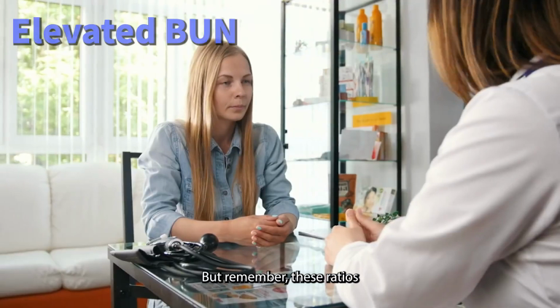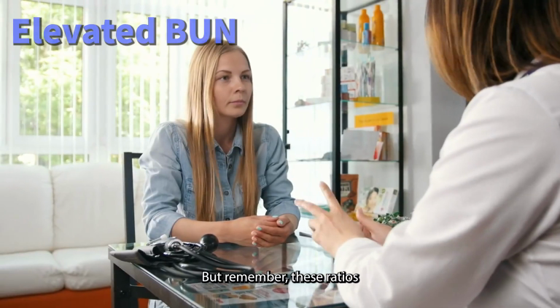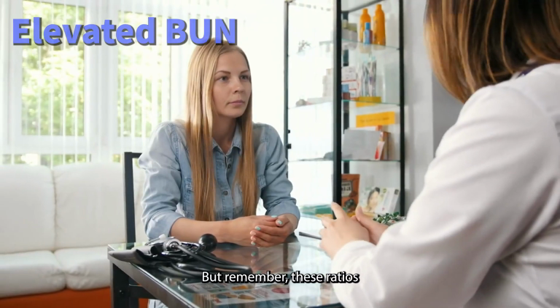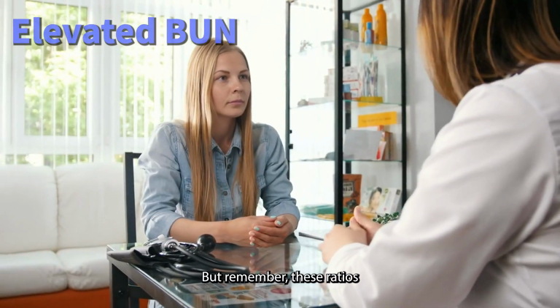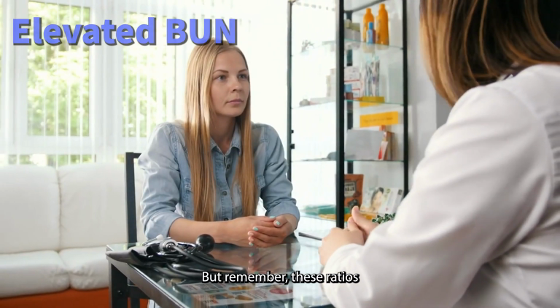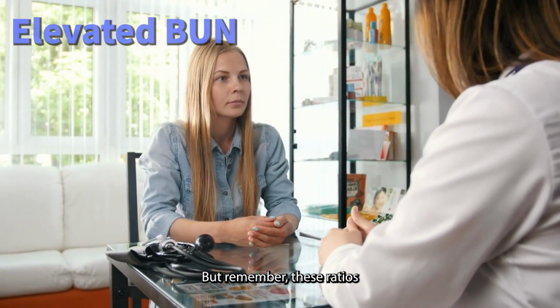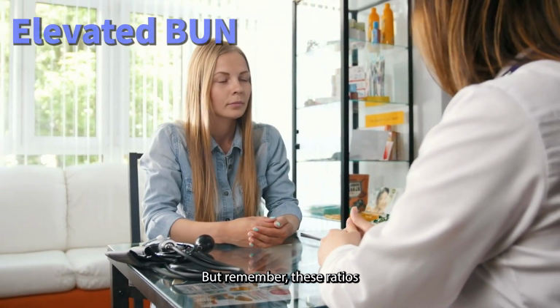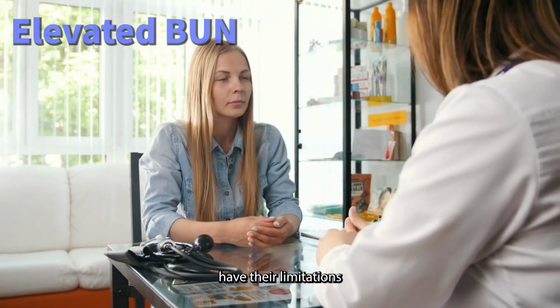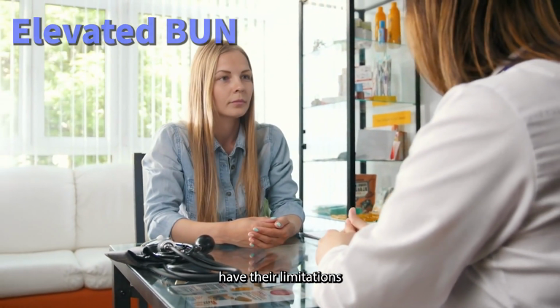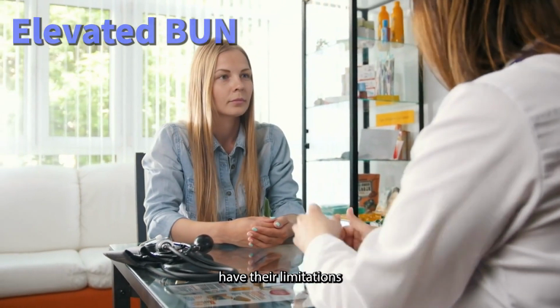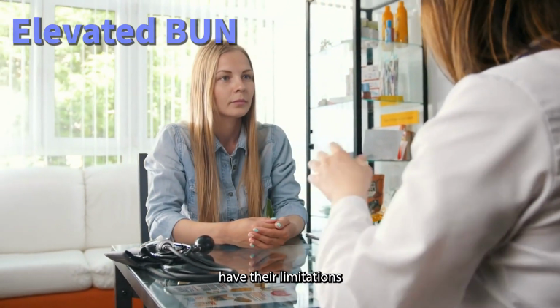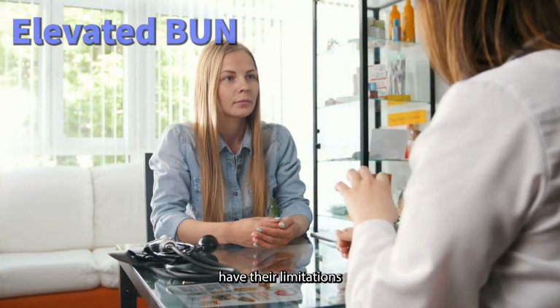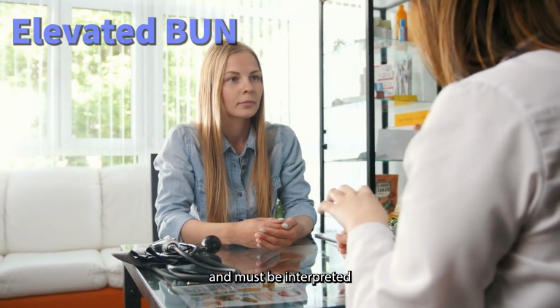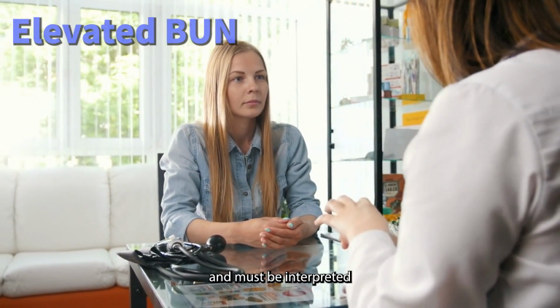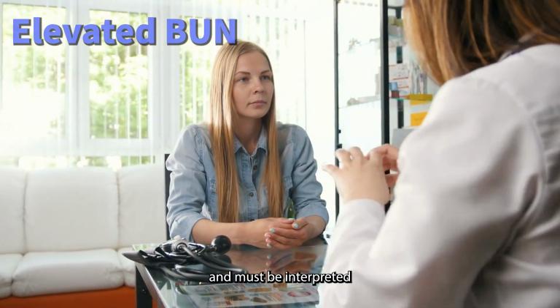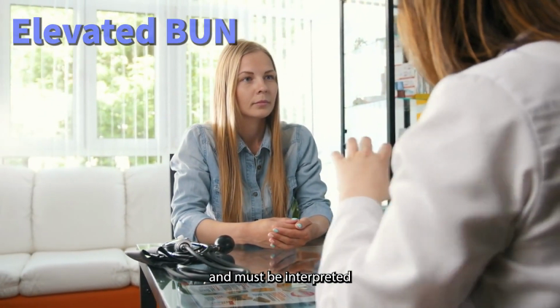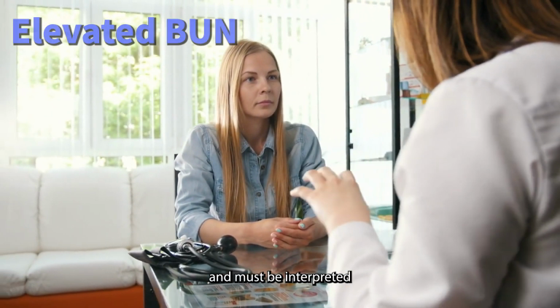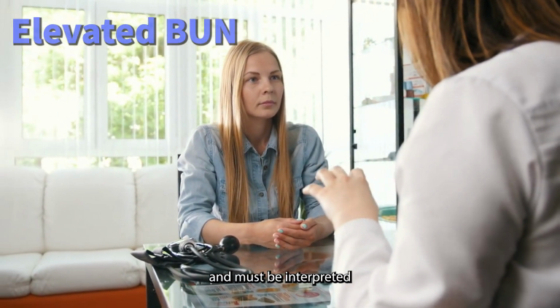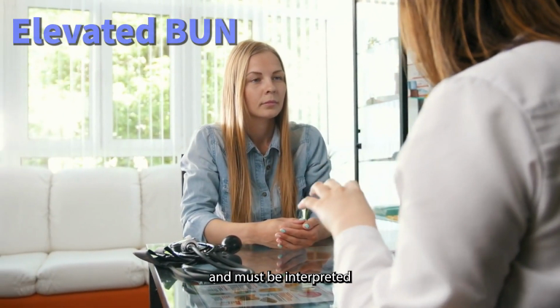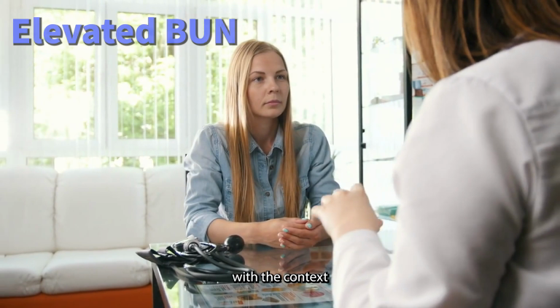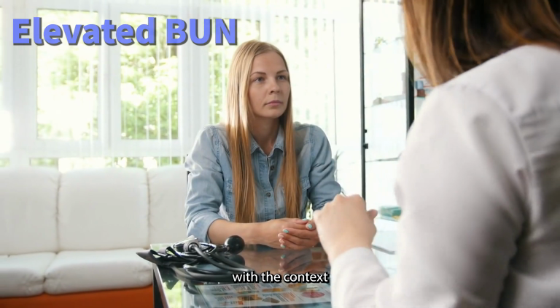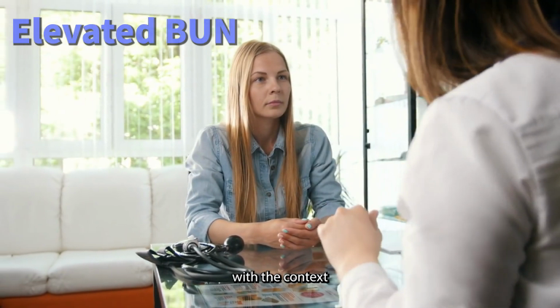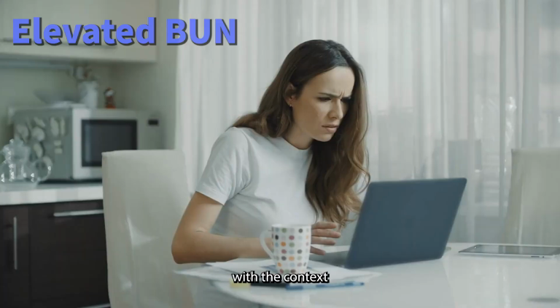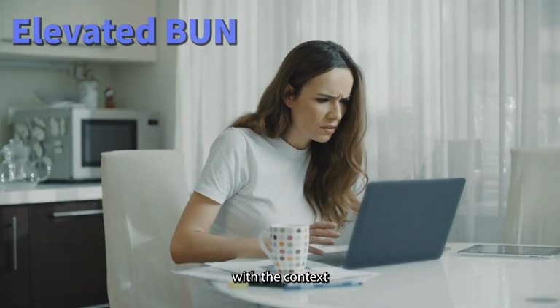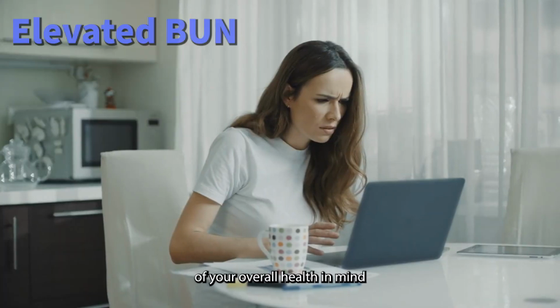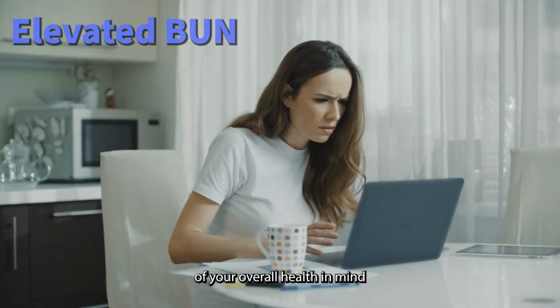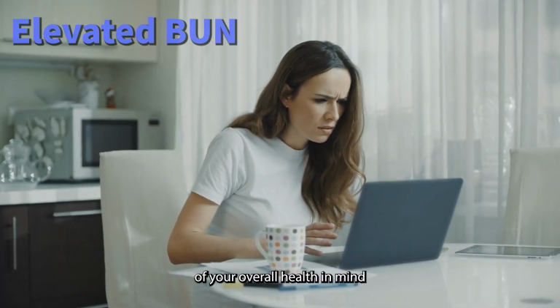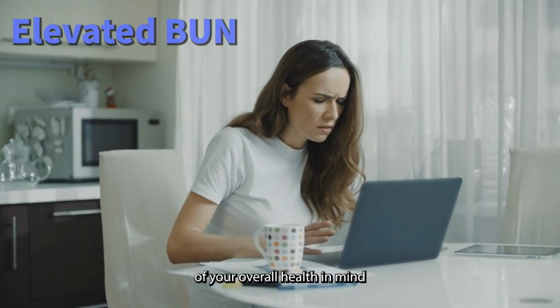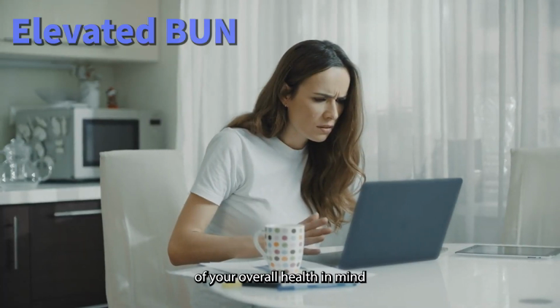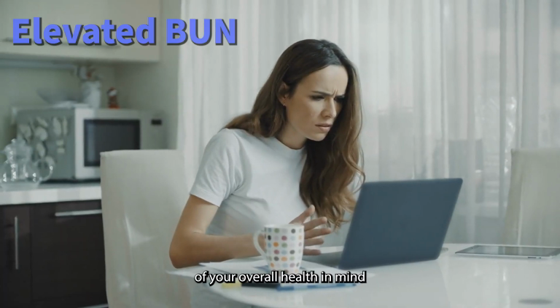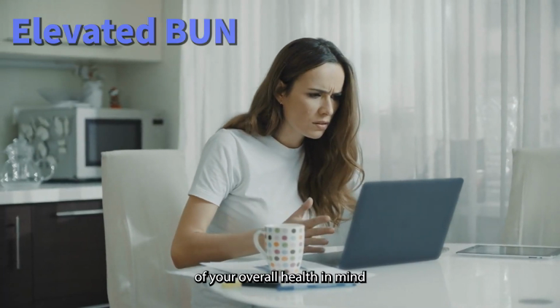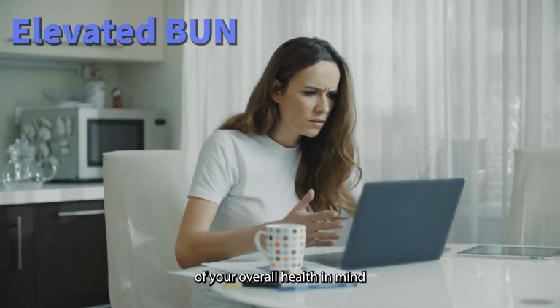But remember, these ratios have their limitations and must be interpreted with the context of your overall health in mind.